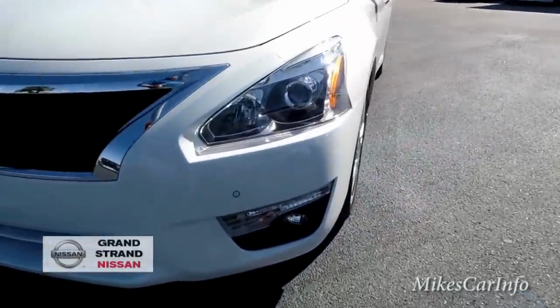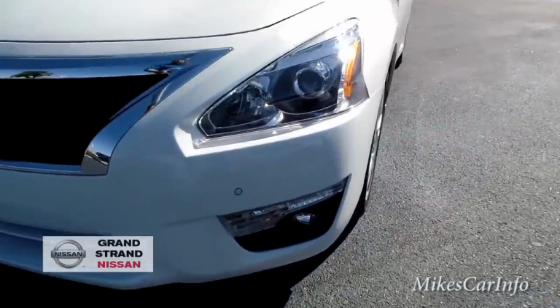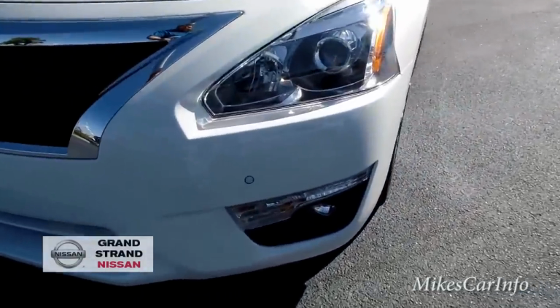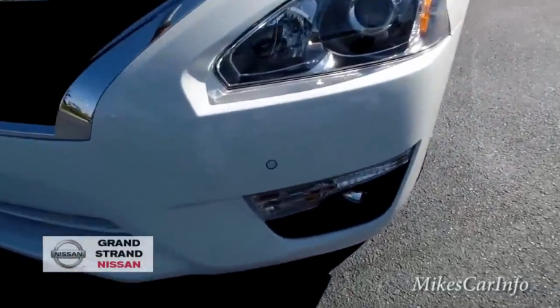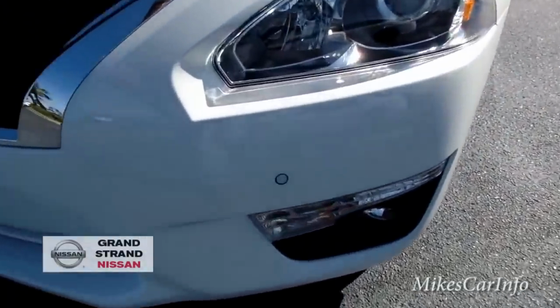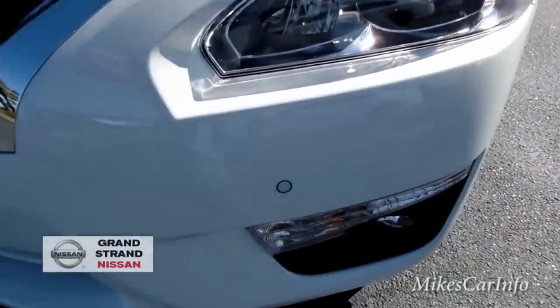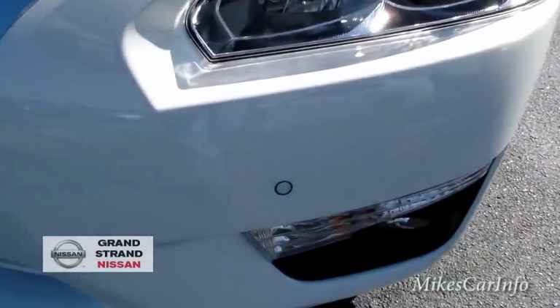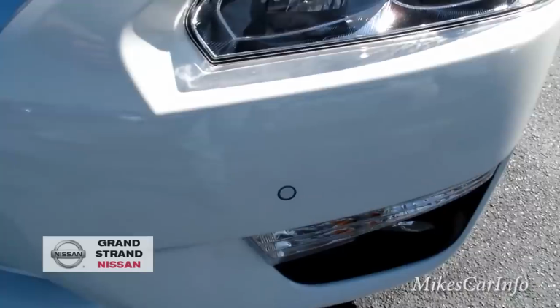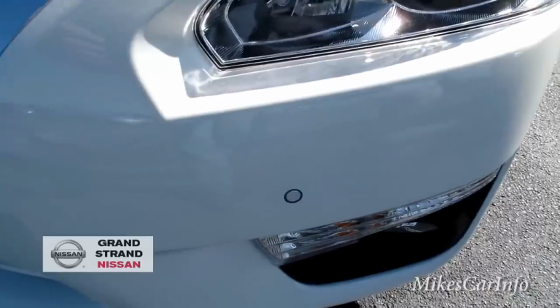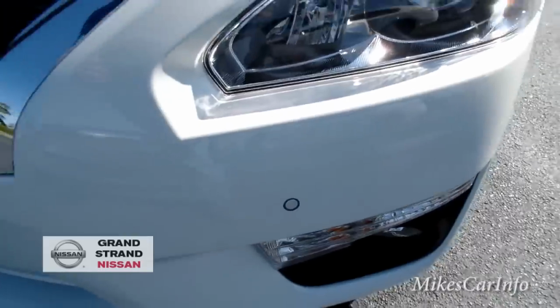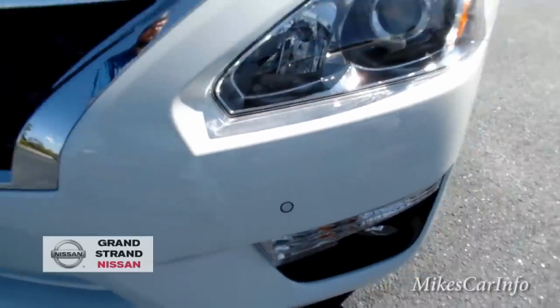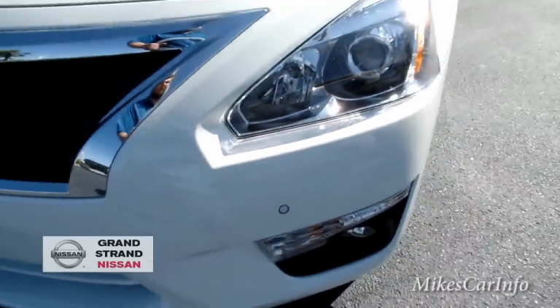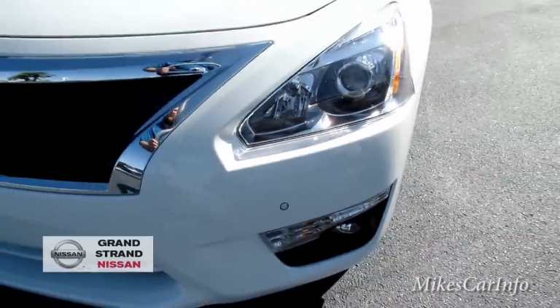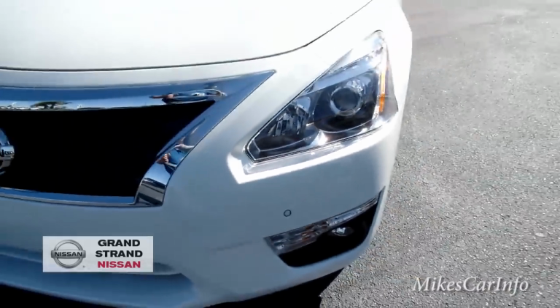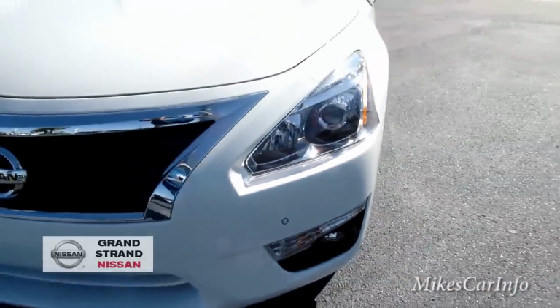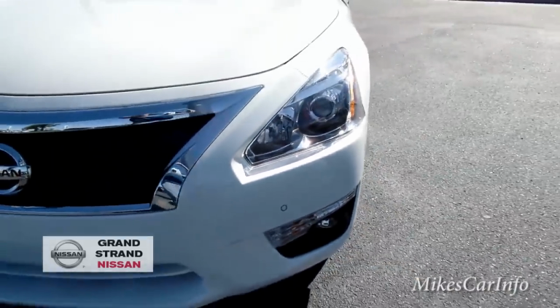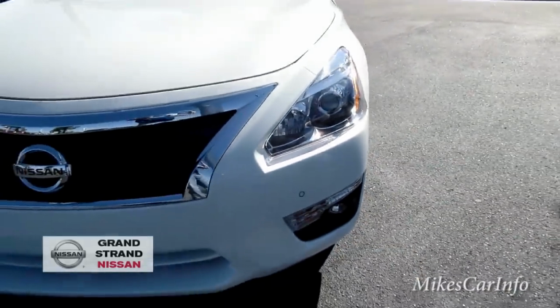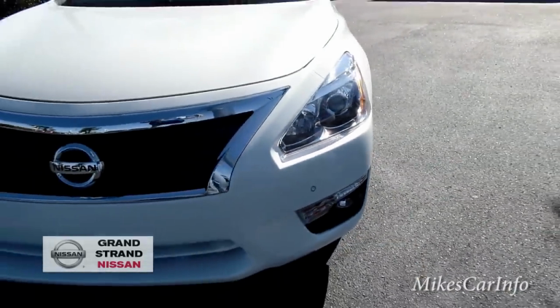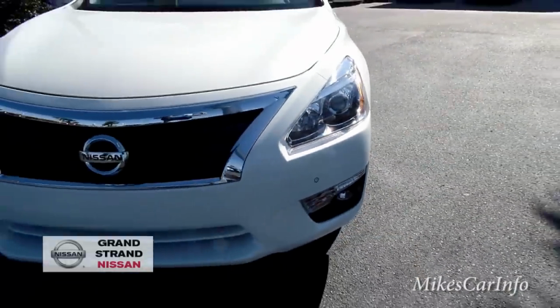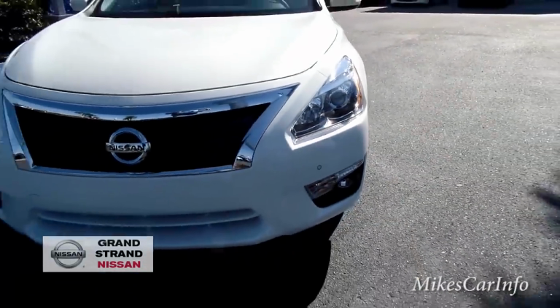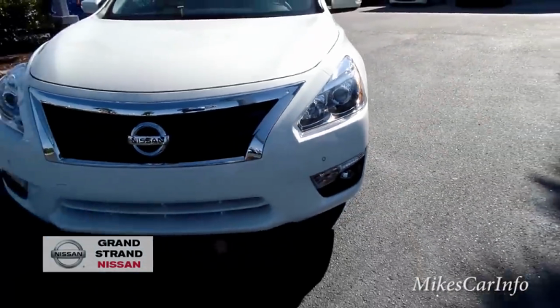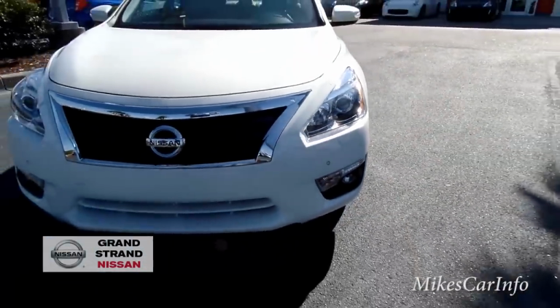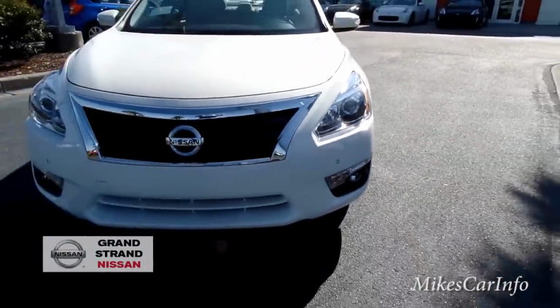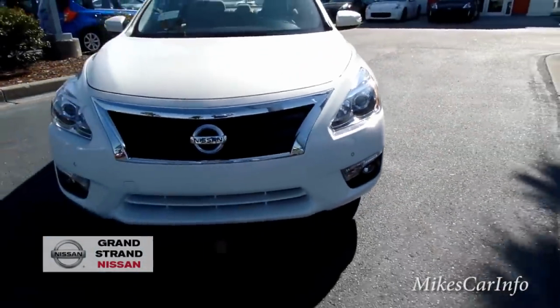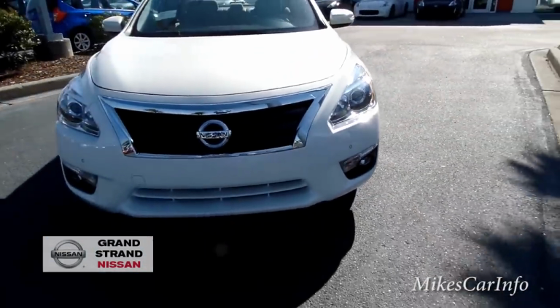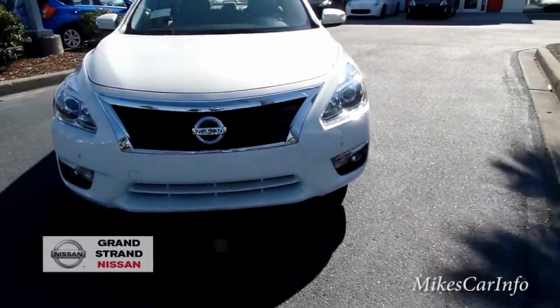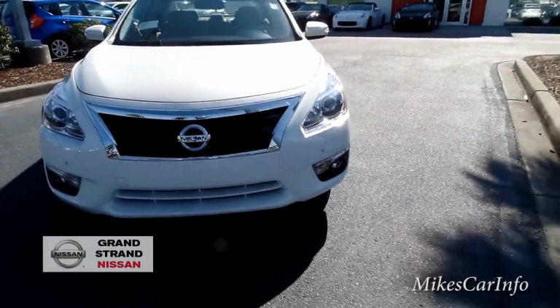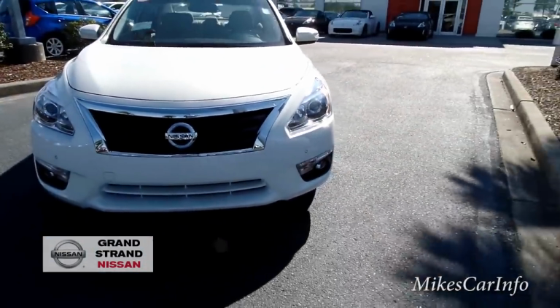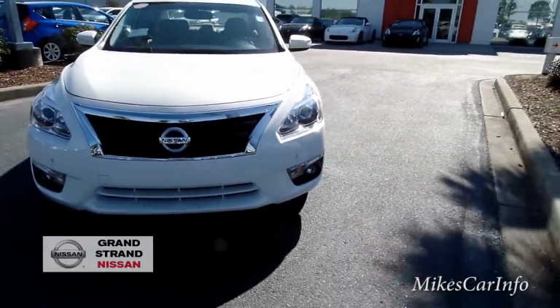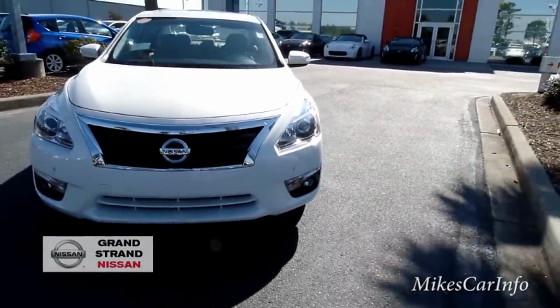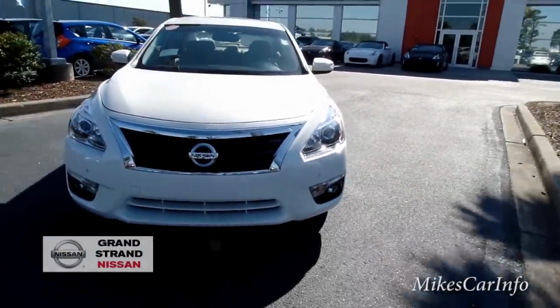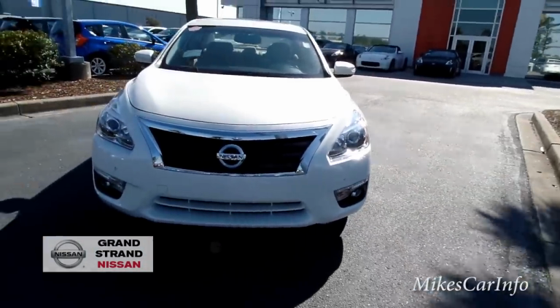We've got a little sonar sensor right there, and there are LED accents around the headlights.